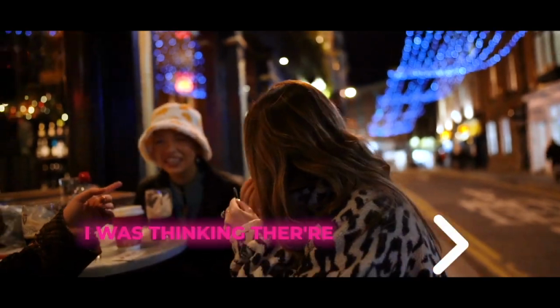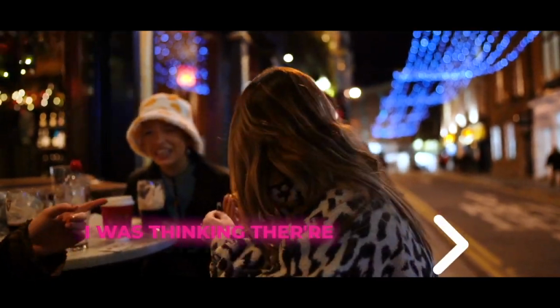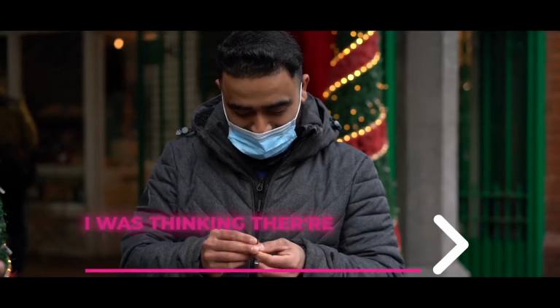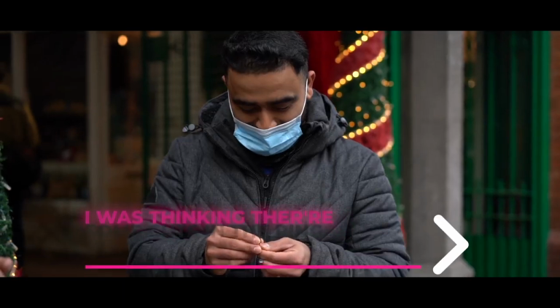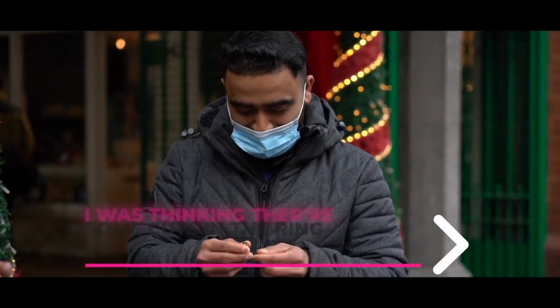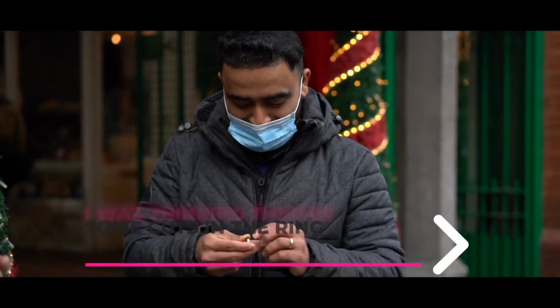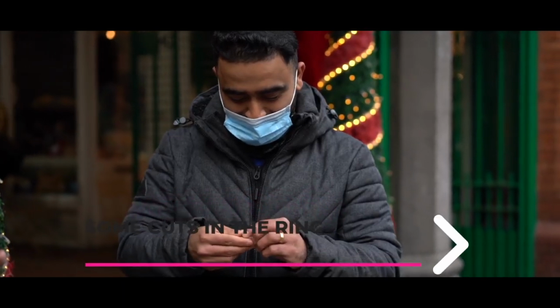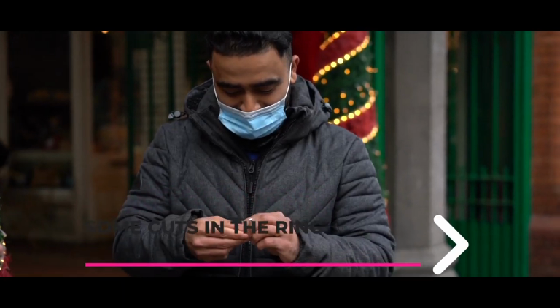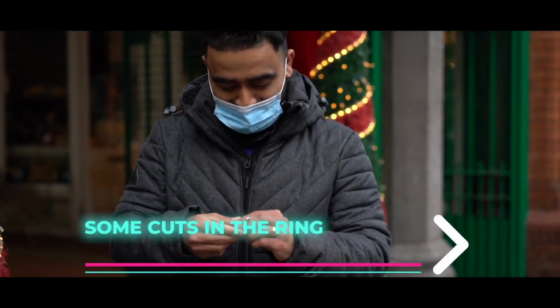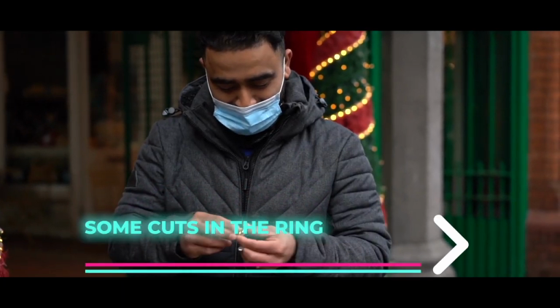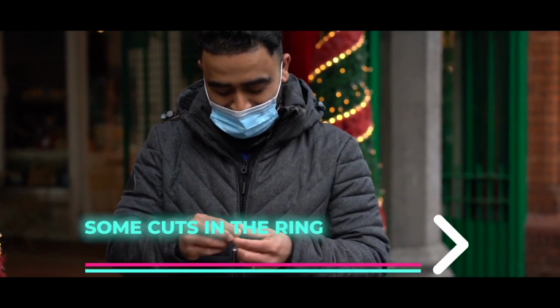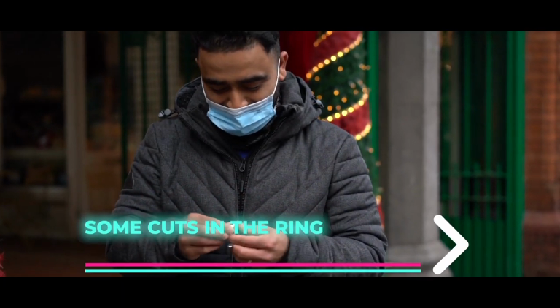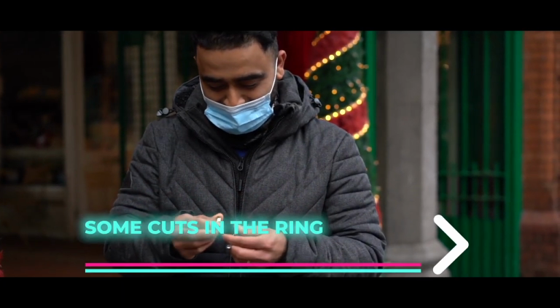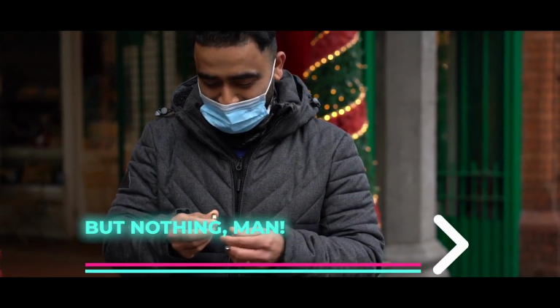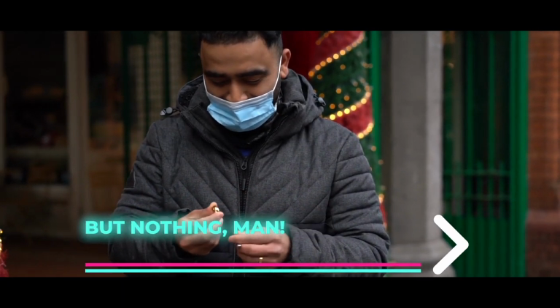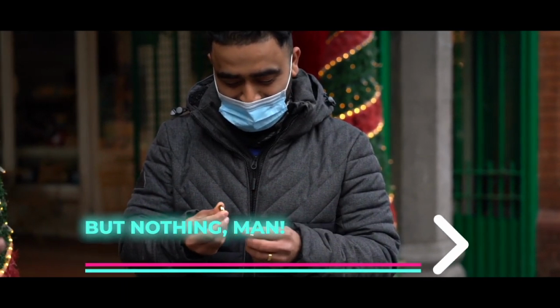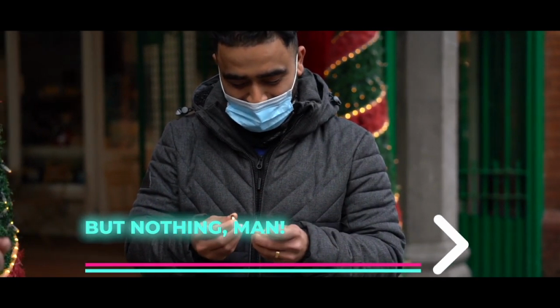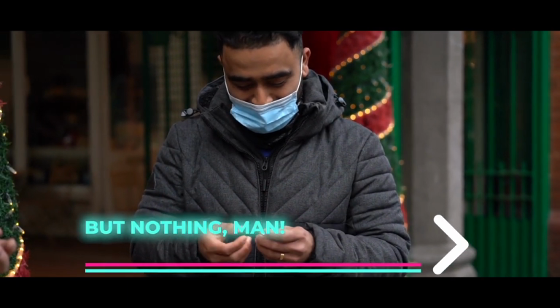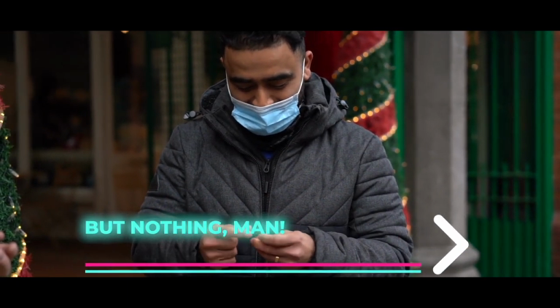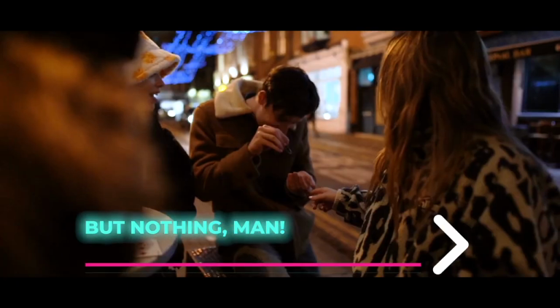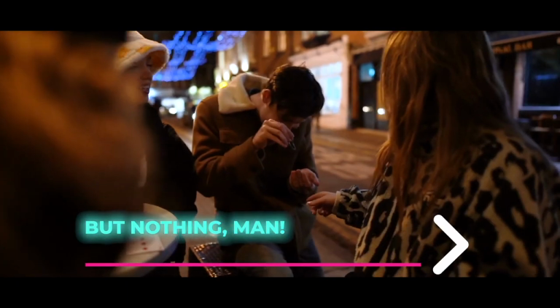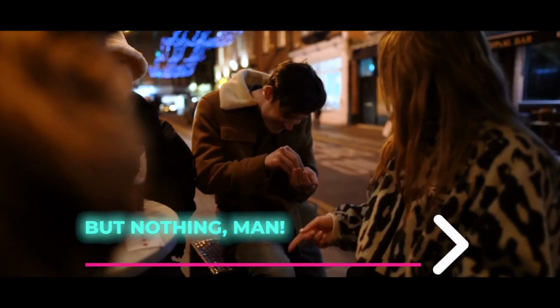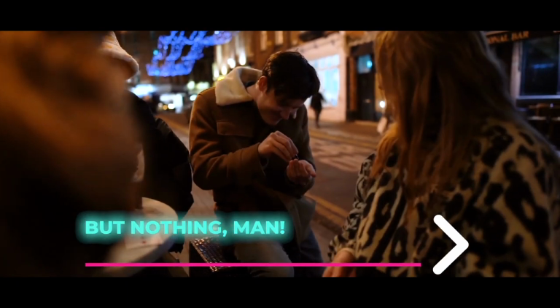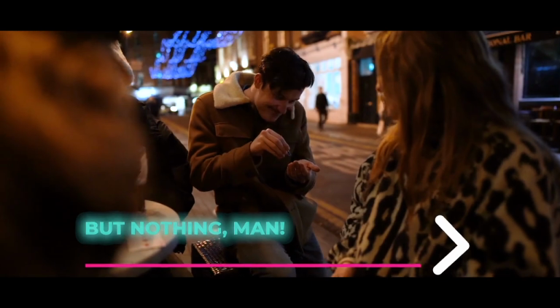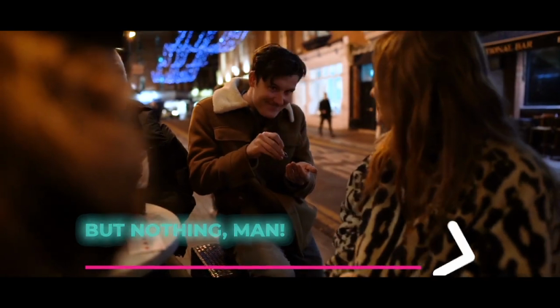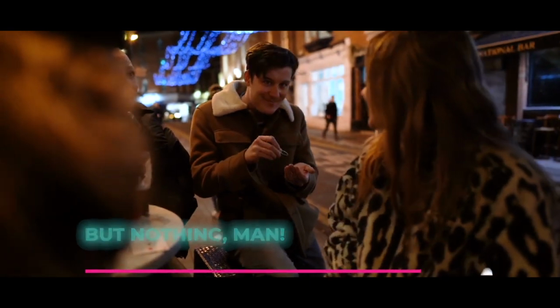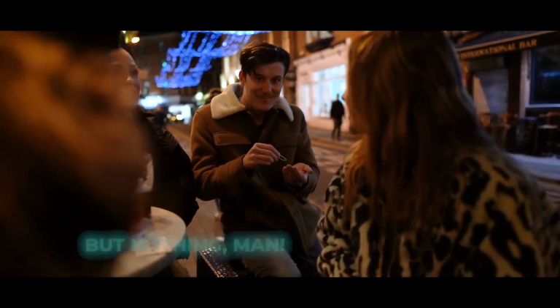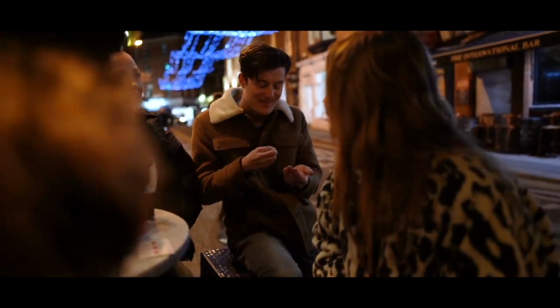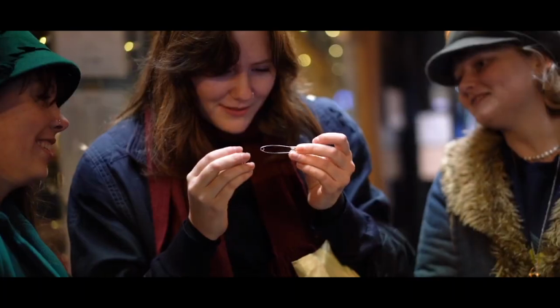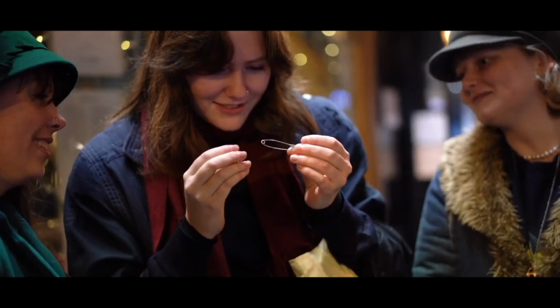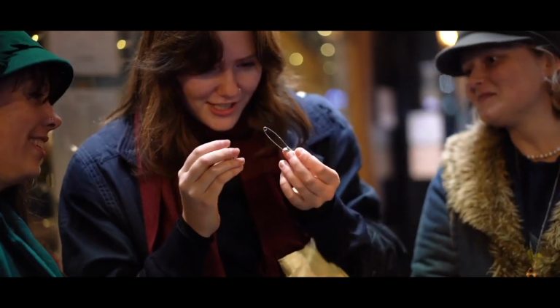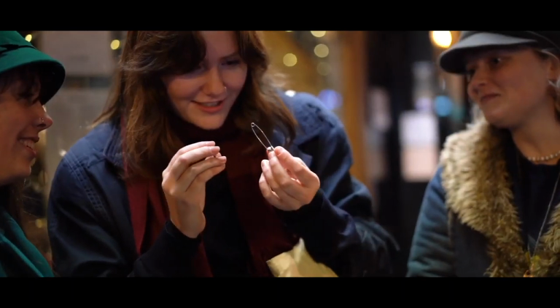And here's the best part — at the end, everything is examinable. I was thinking maybe there's some cuts in the ring or something like that, but nothing, man. Wow, it's really not showing me the trick.